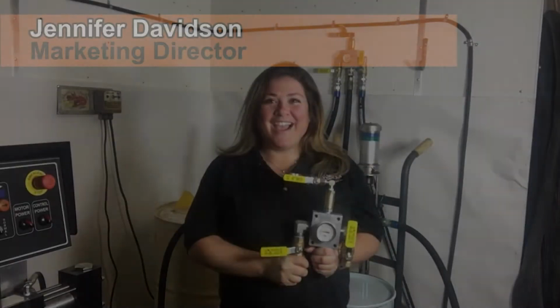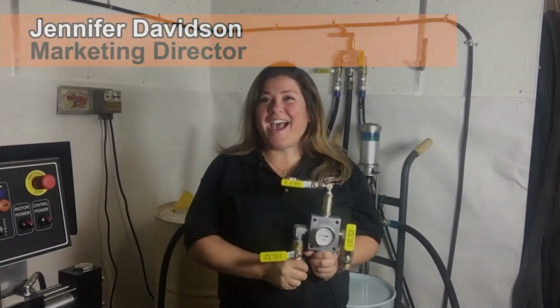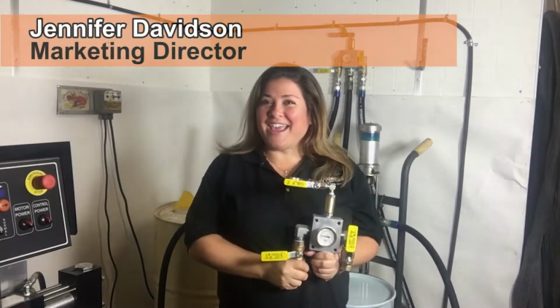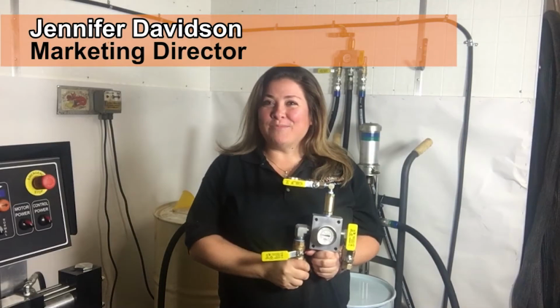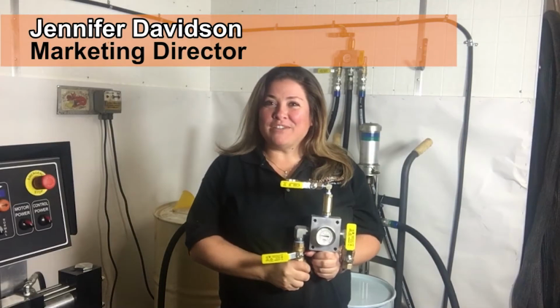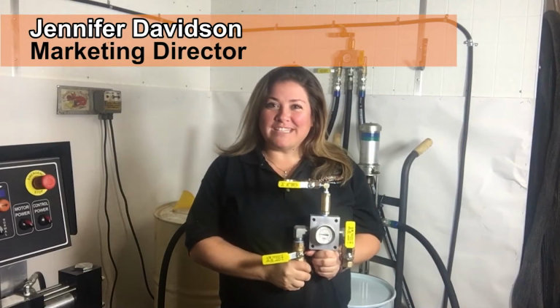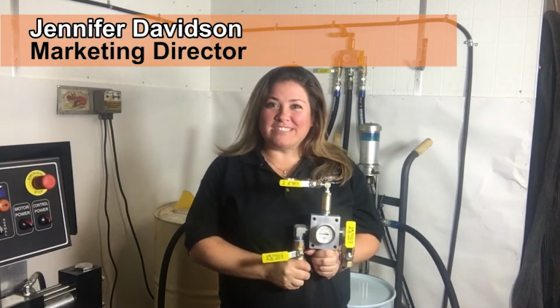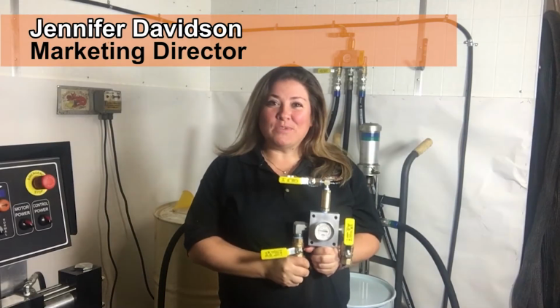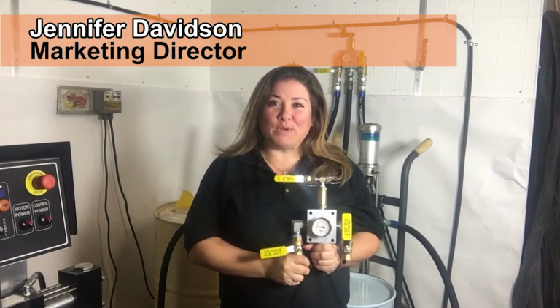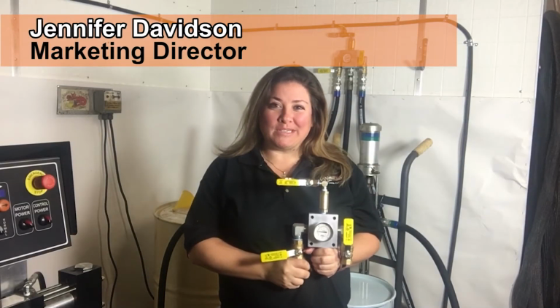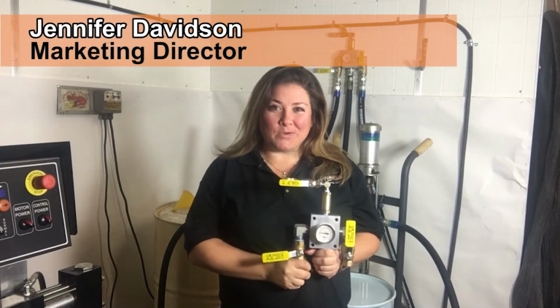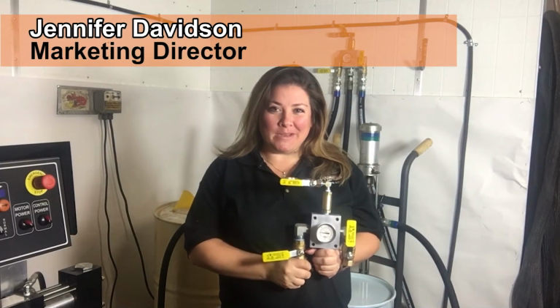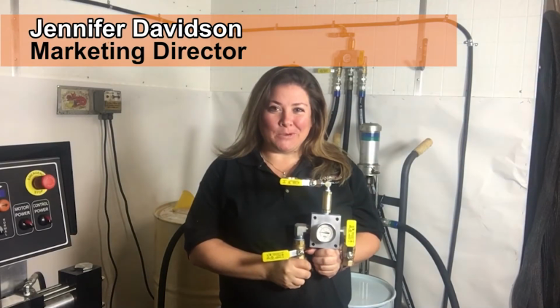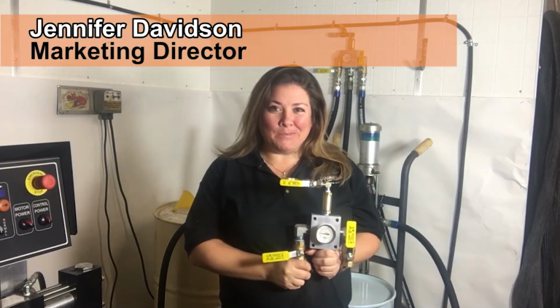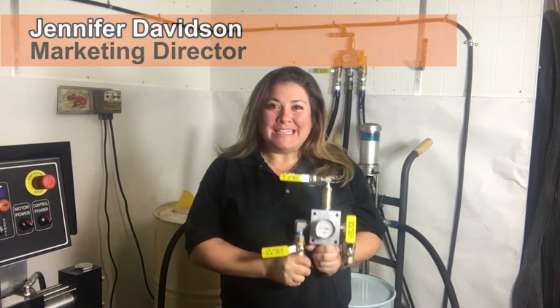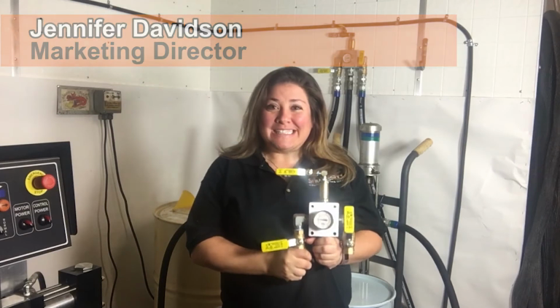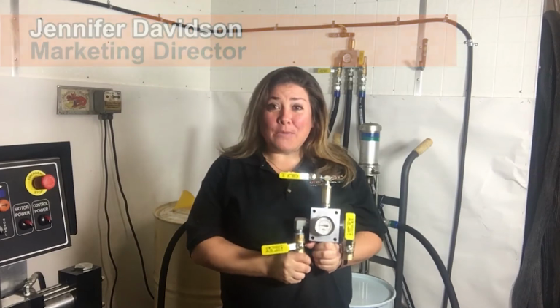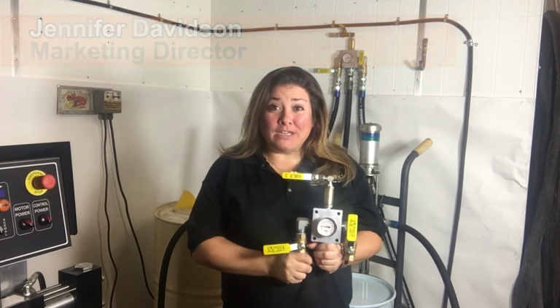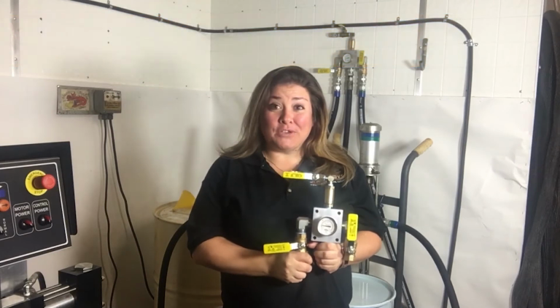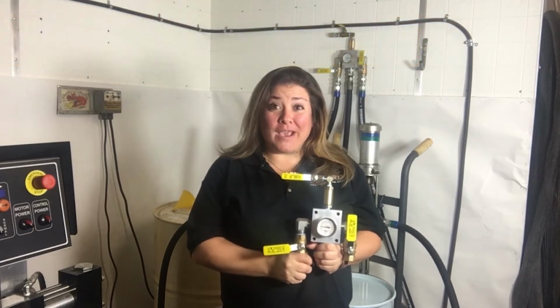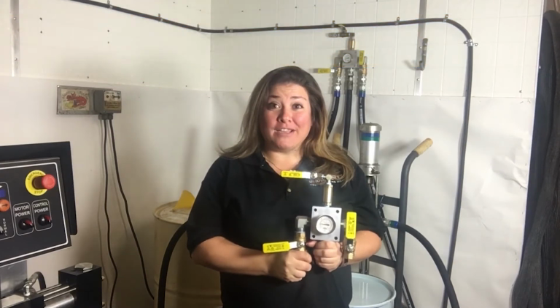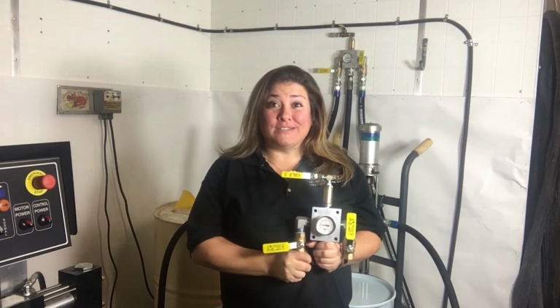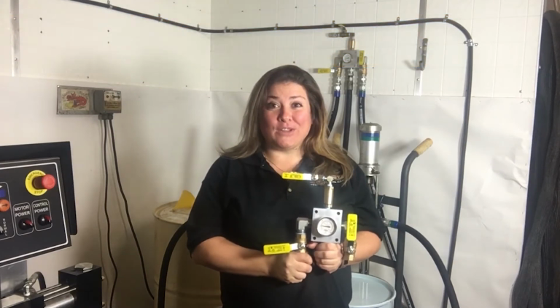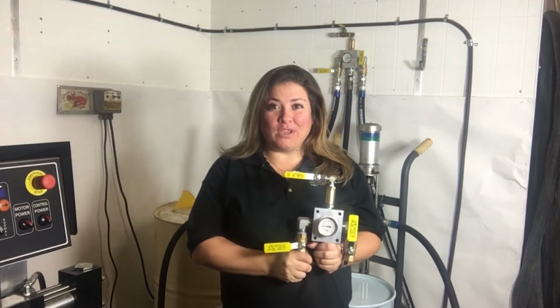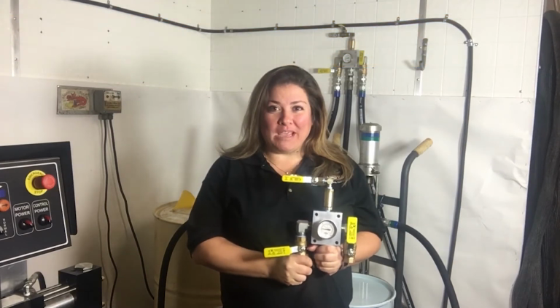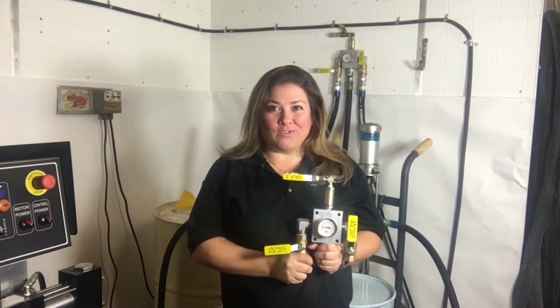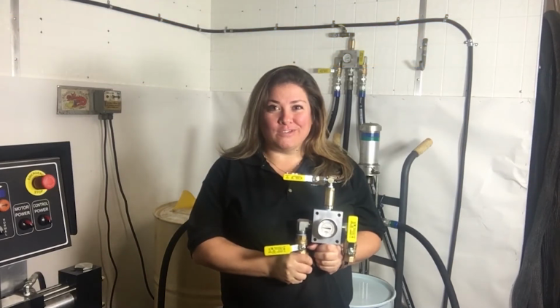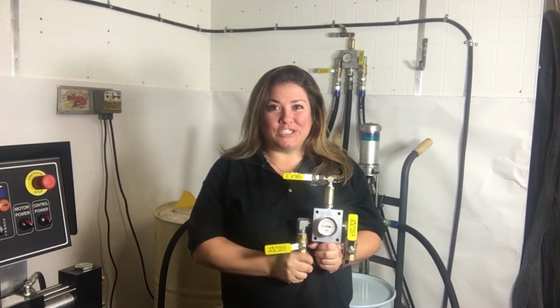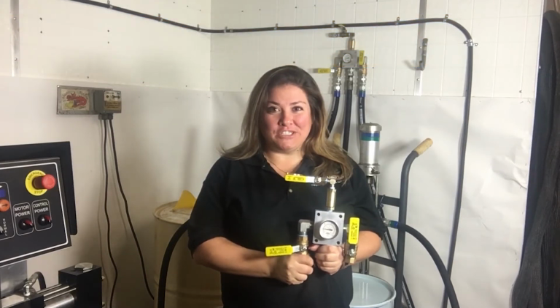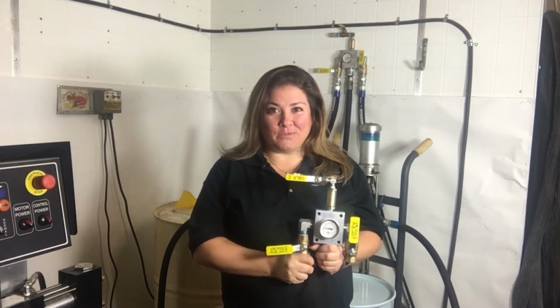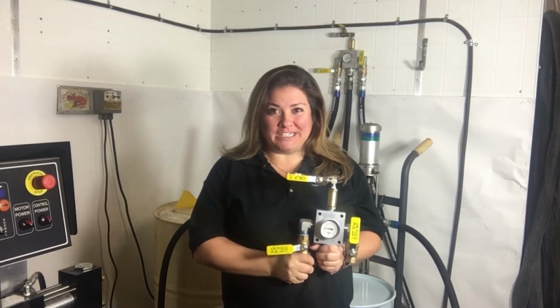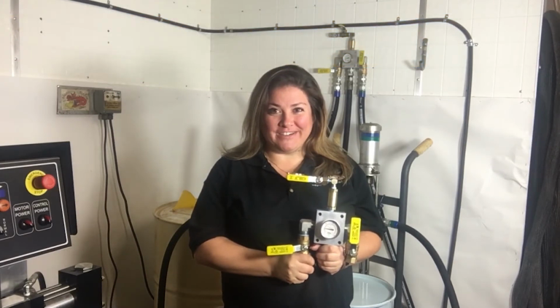Hi, I'm Jennifer Davidson with Sprayworks Equipment Group. Today we're going to show you how to use the Logan Manifold changeover material.